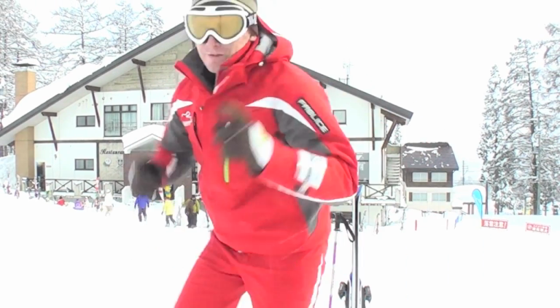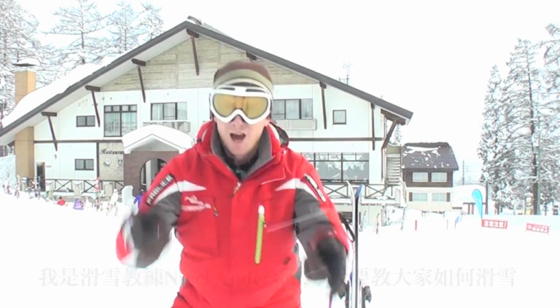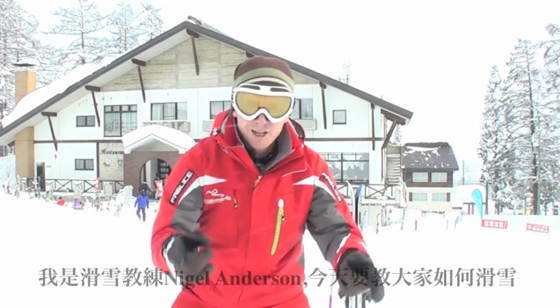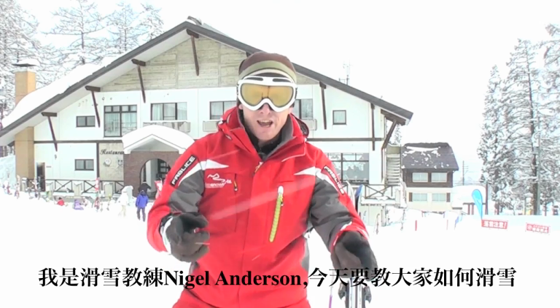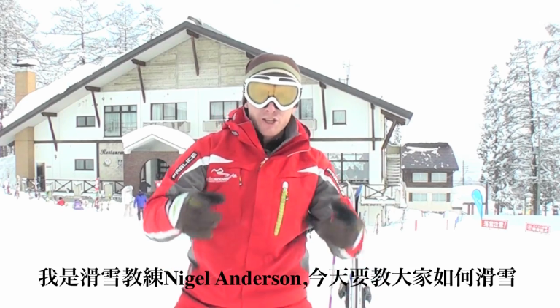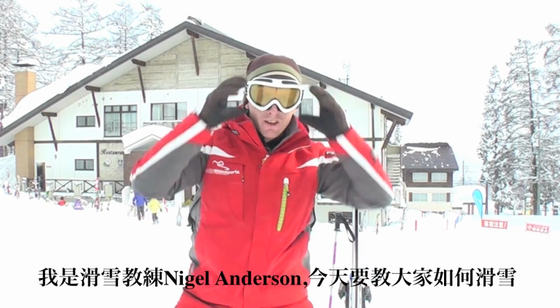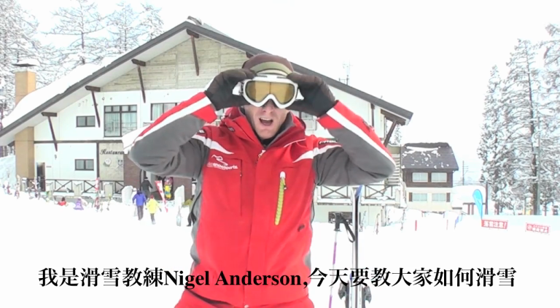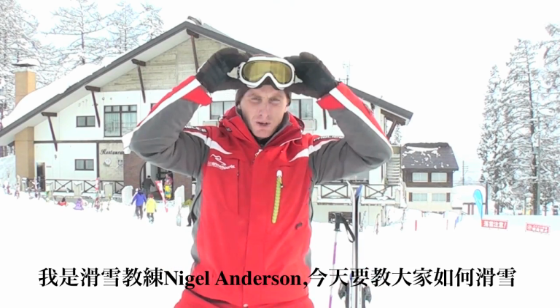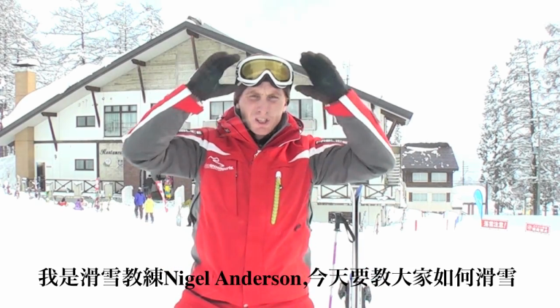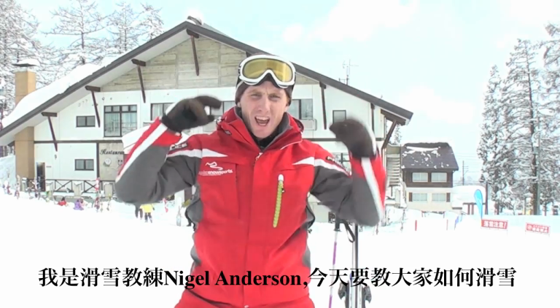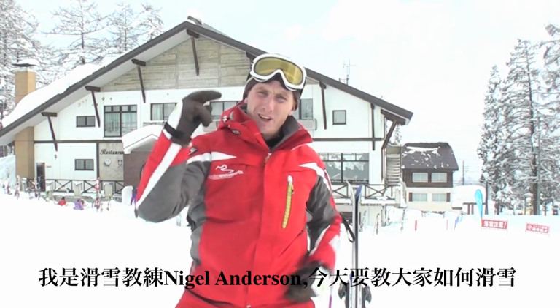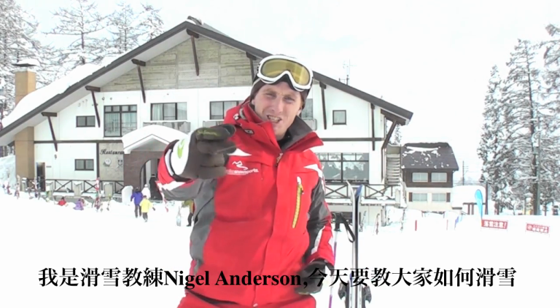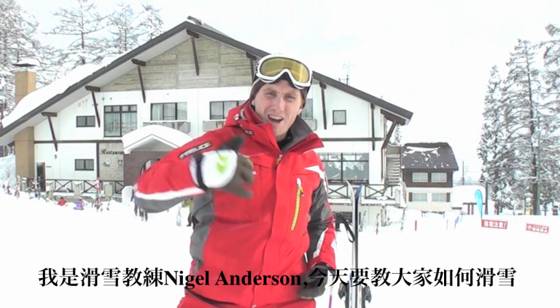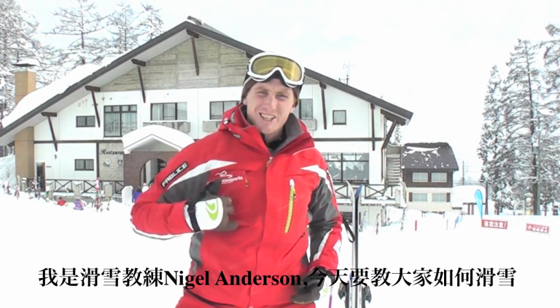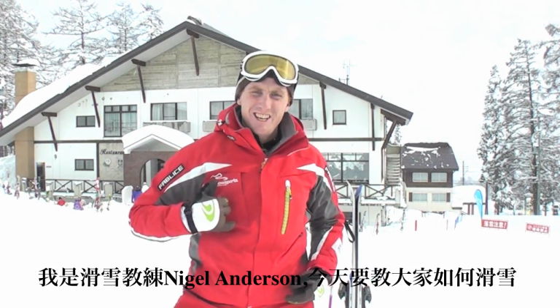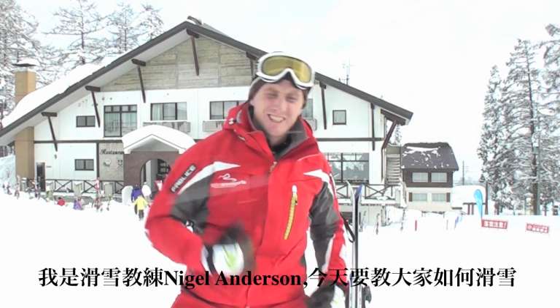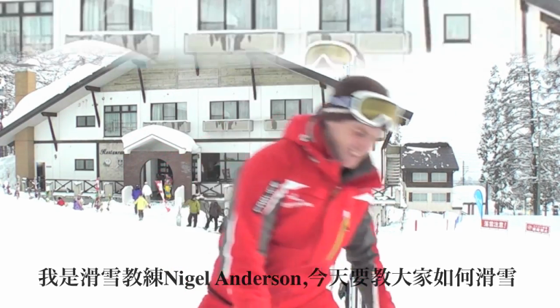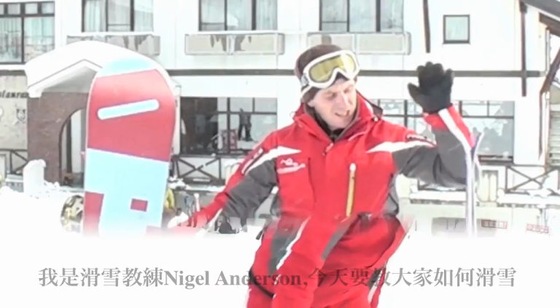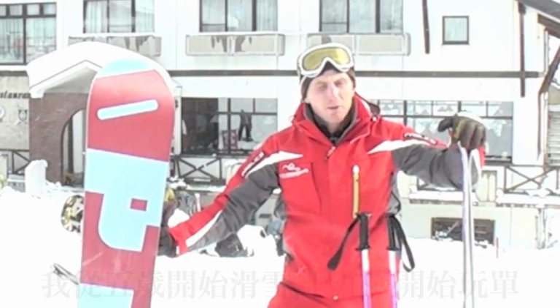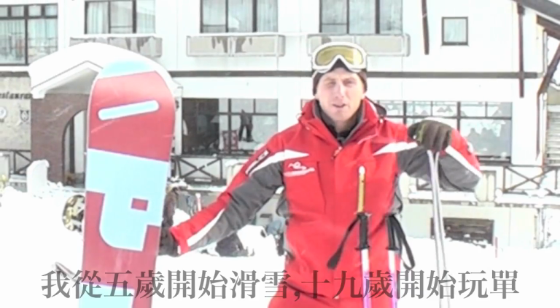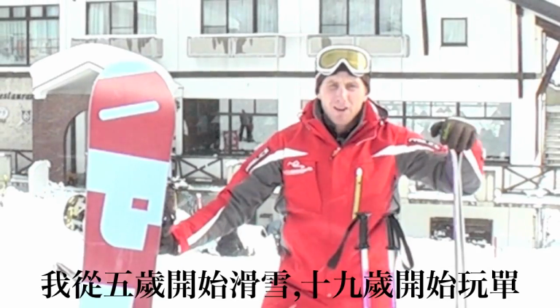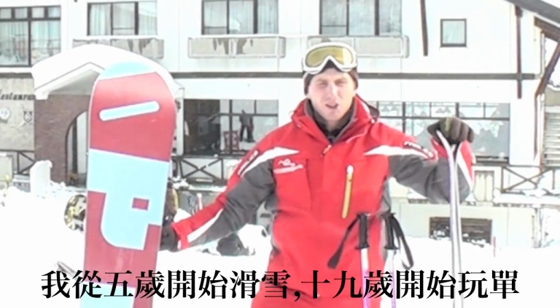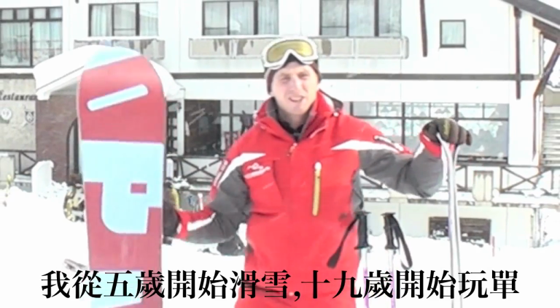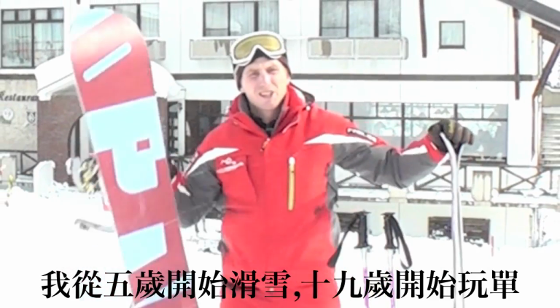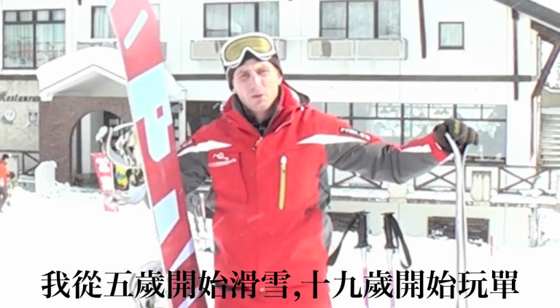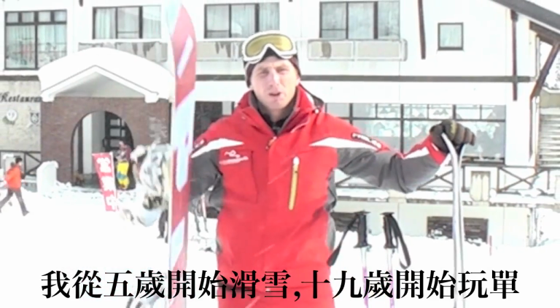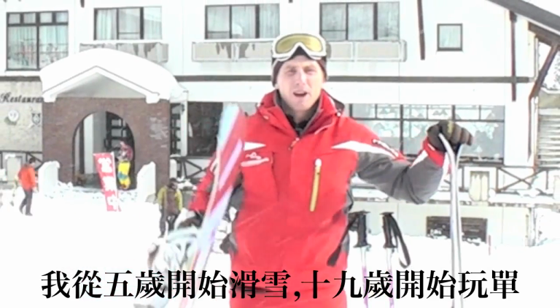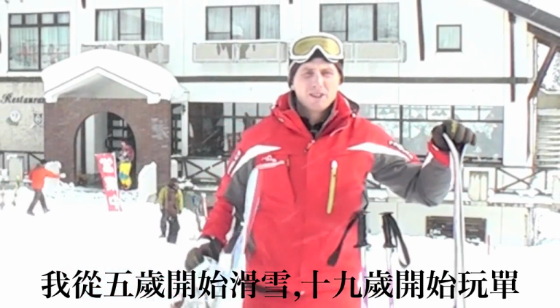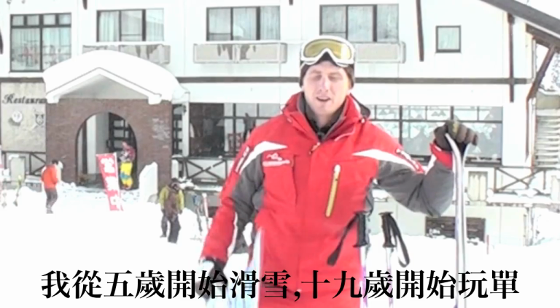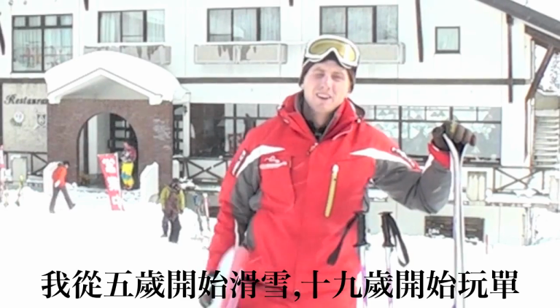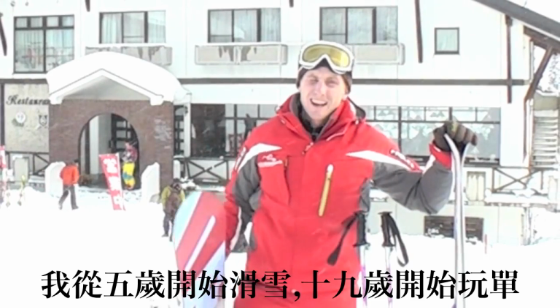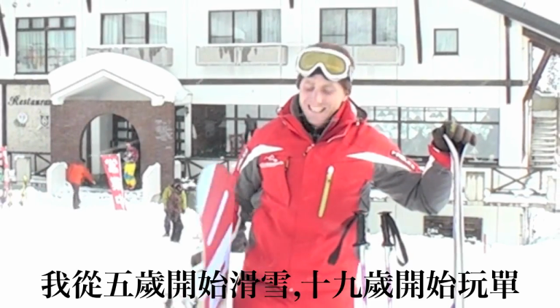I'm Najah Anderson. I'm your coach today. I'm going to teach you how to ski. I started skiing when I was 5 years old, and I started snowboarding when I was 19.